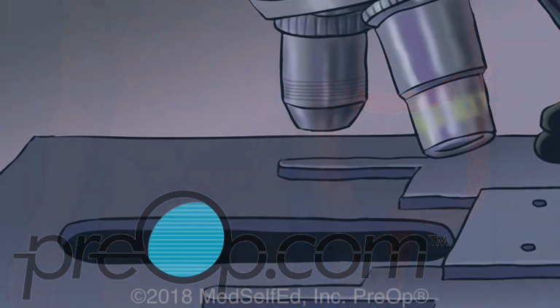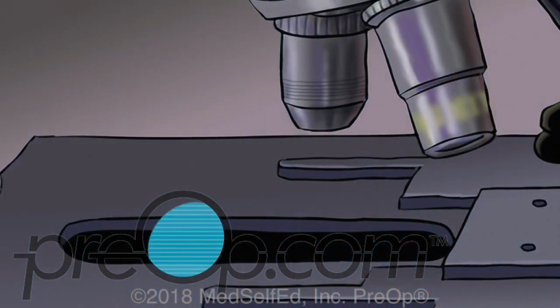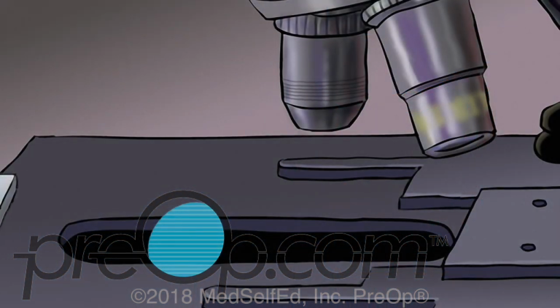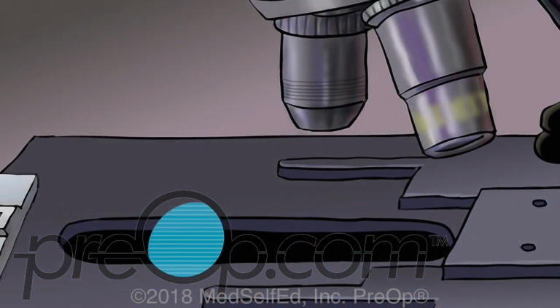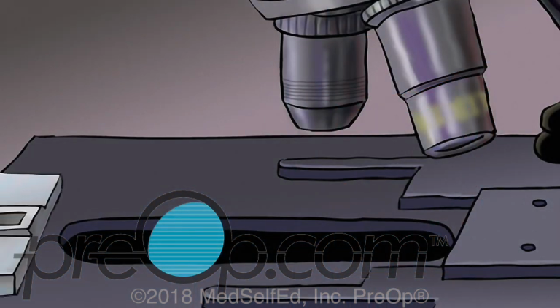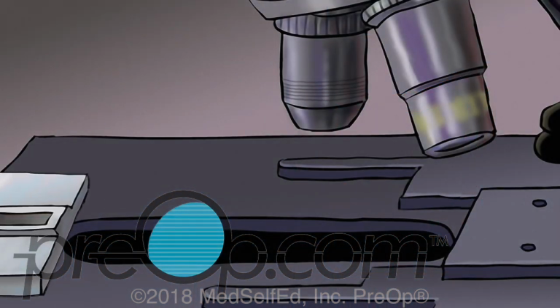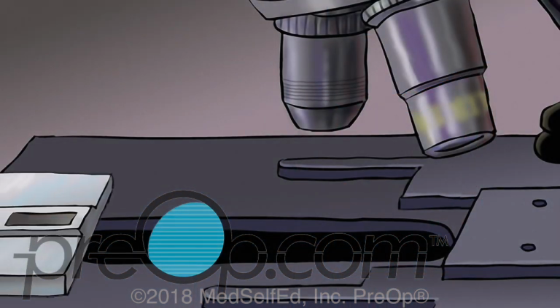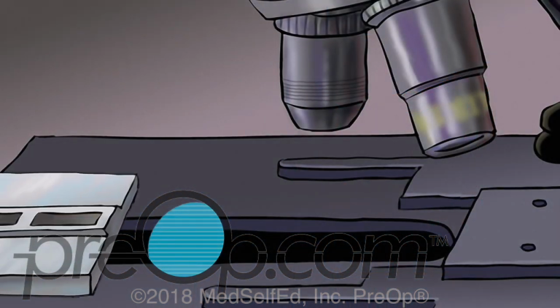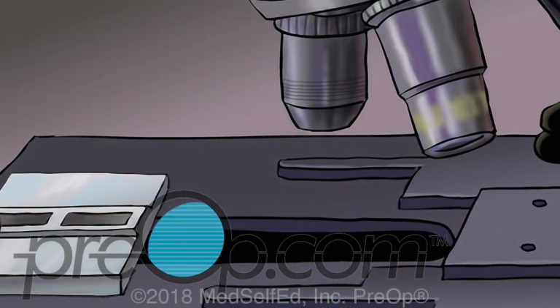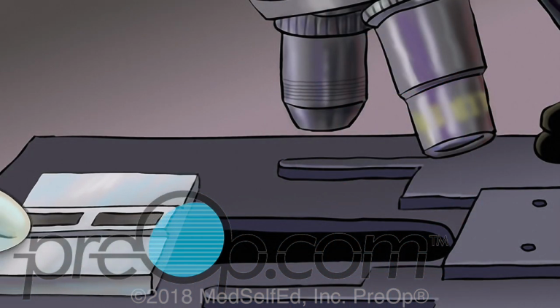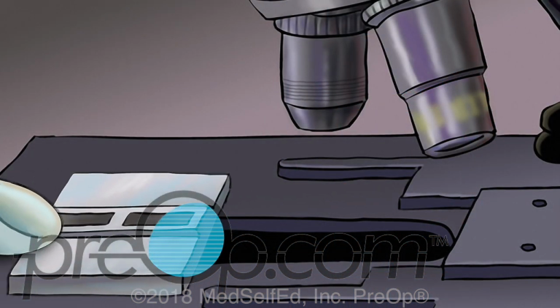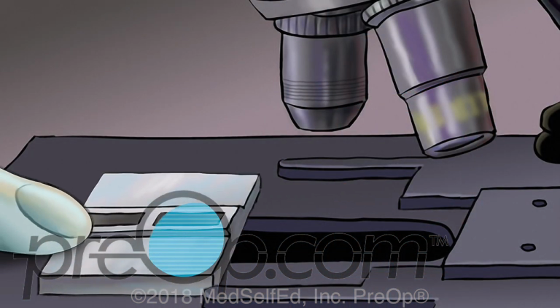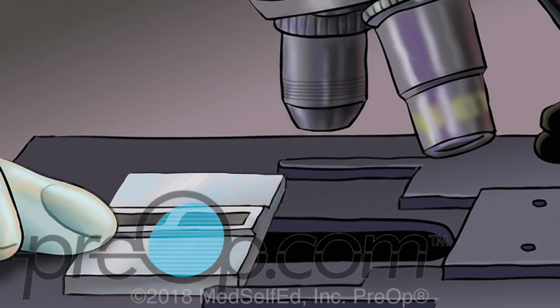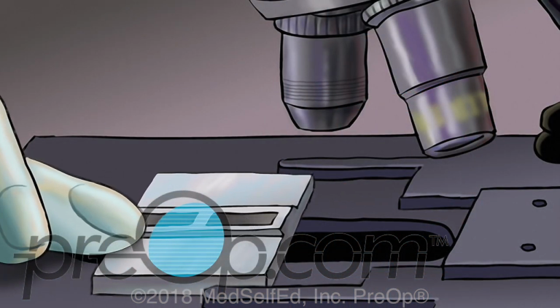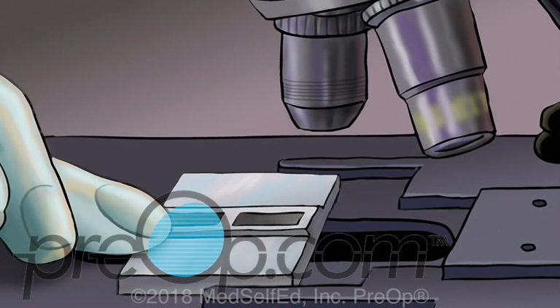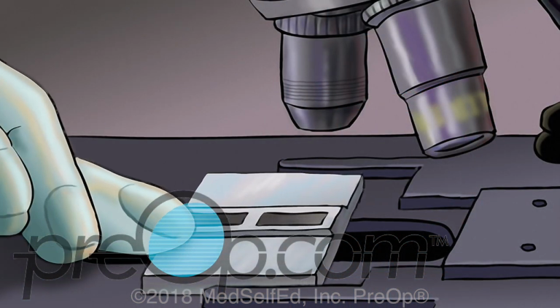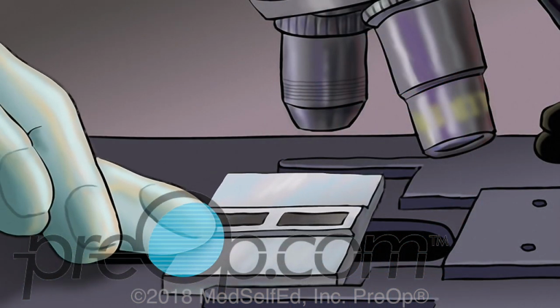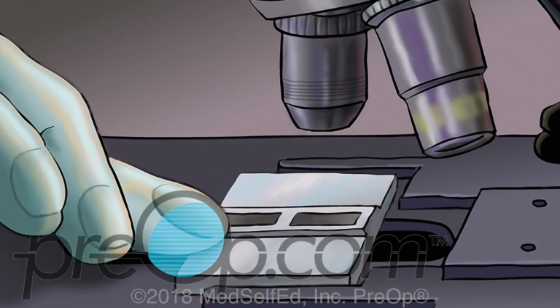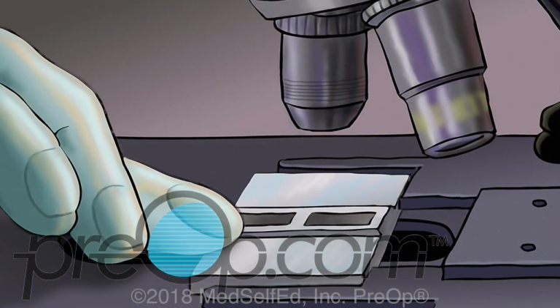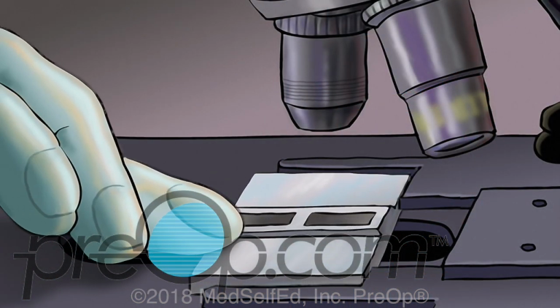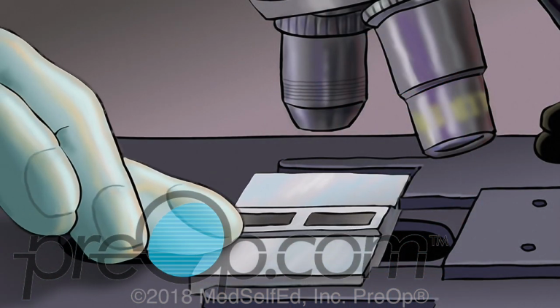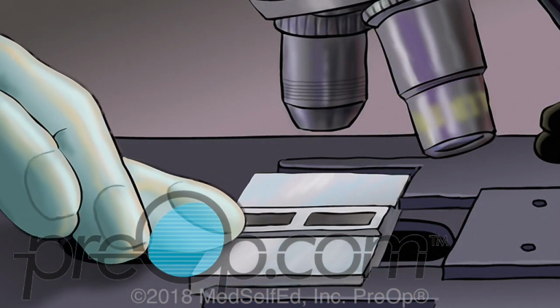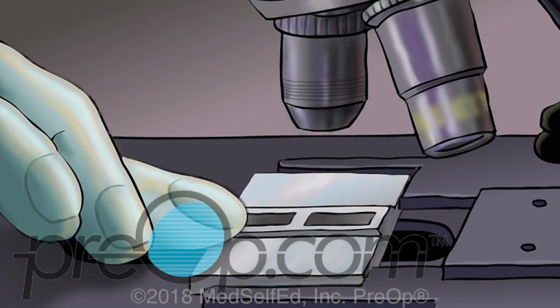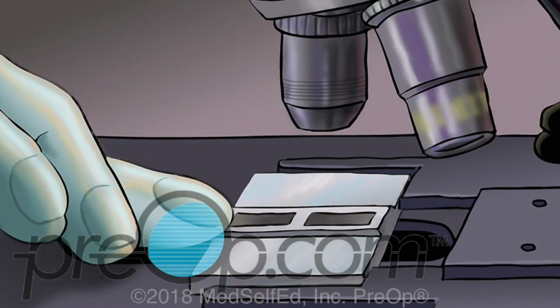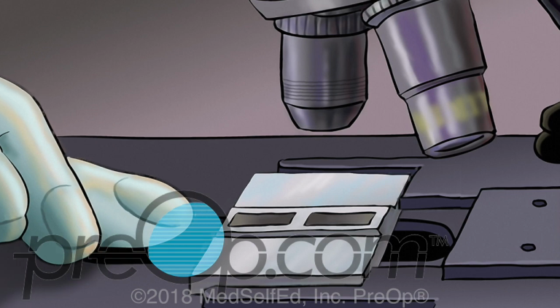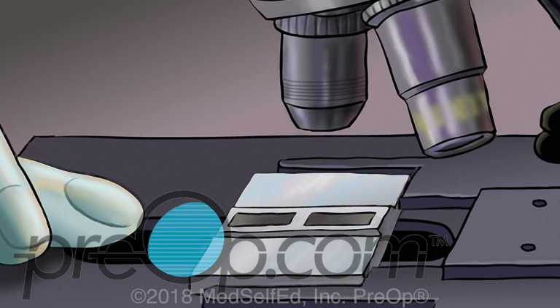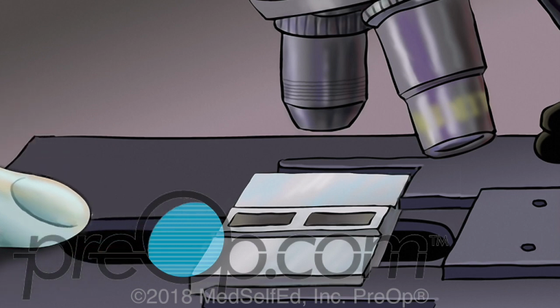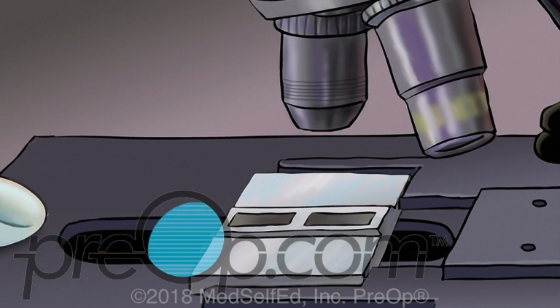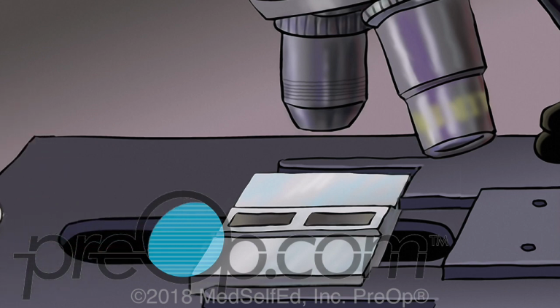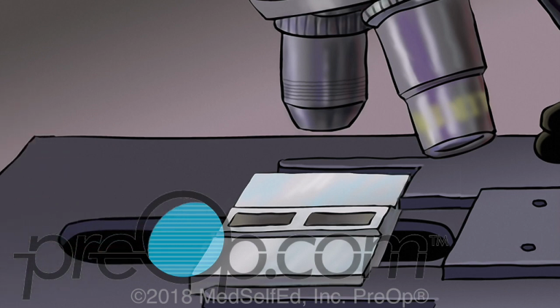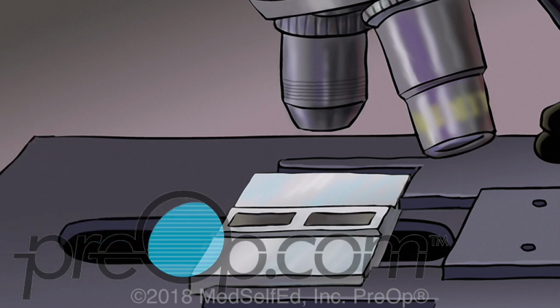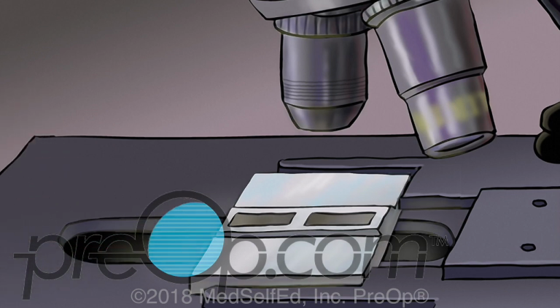If biopsies and tissue samples are collected, they are sent to a pathology lab for examination.